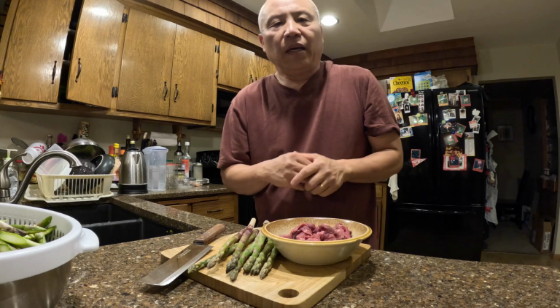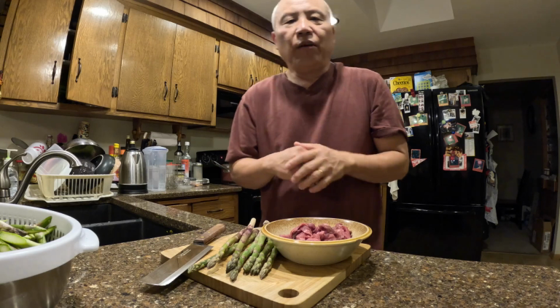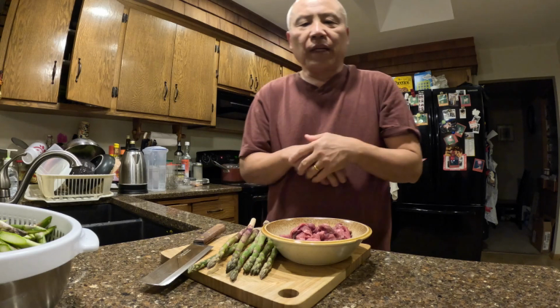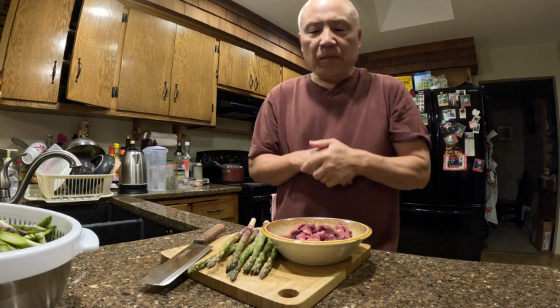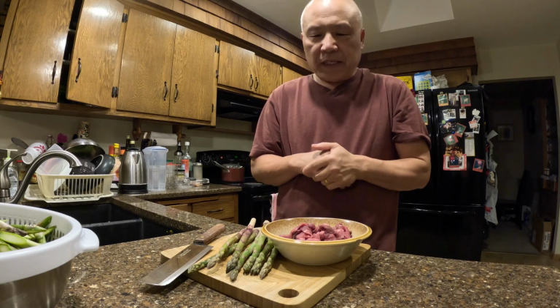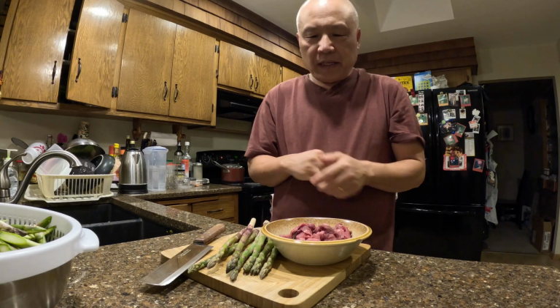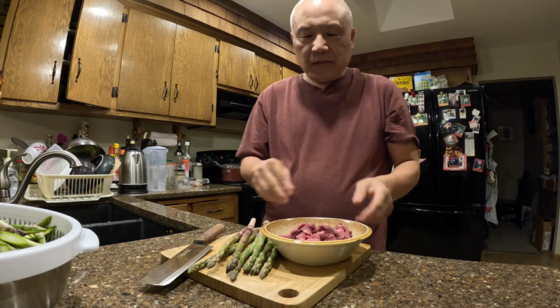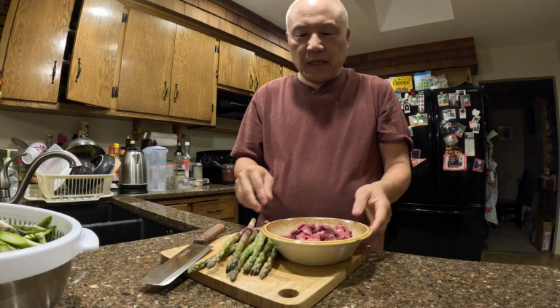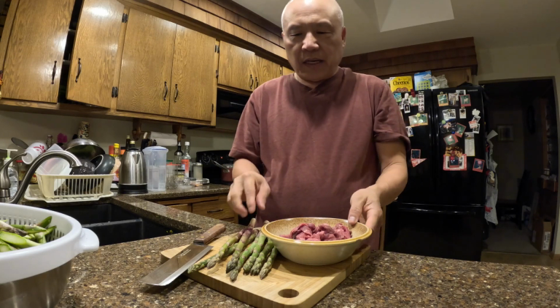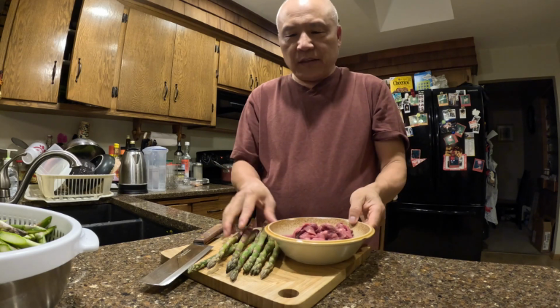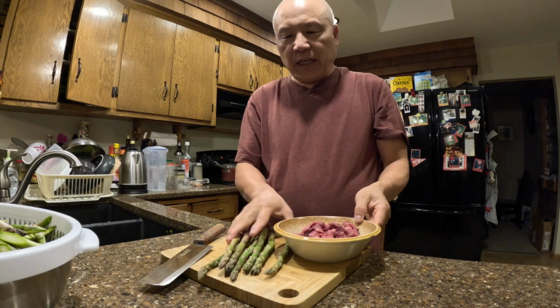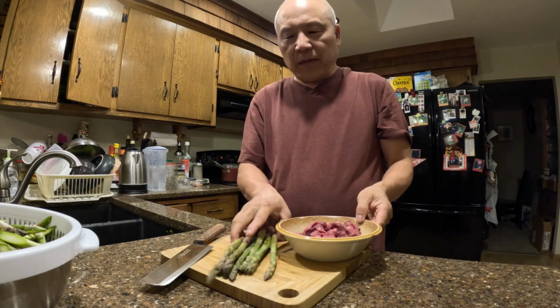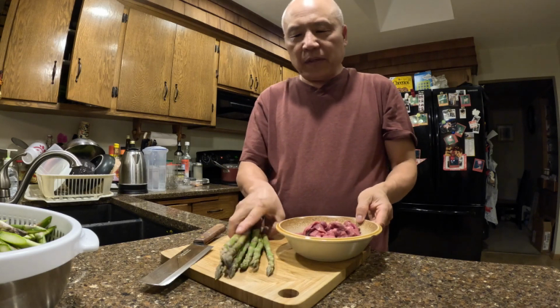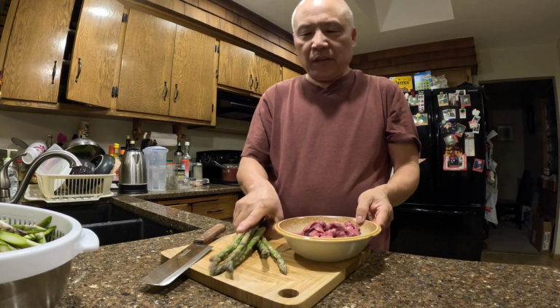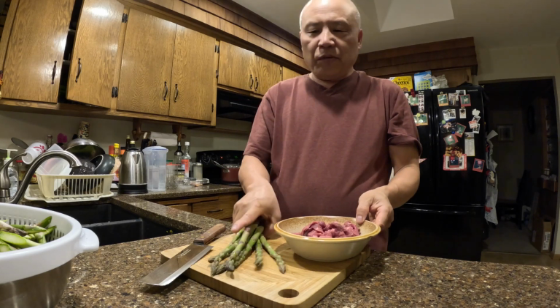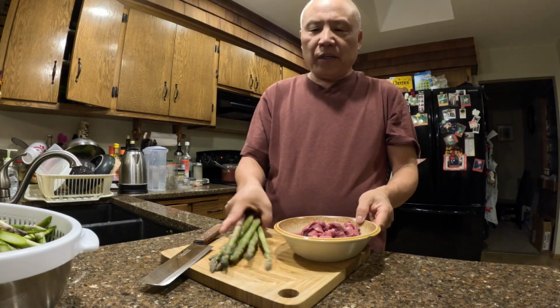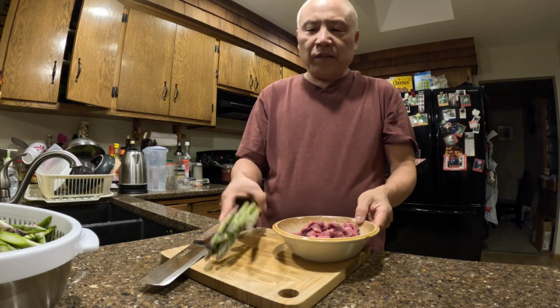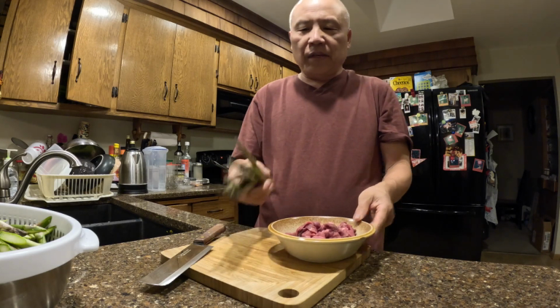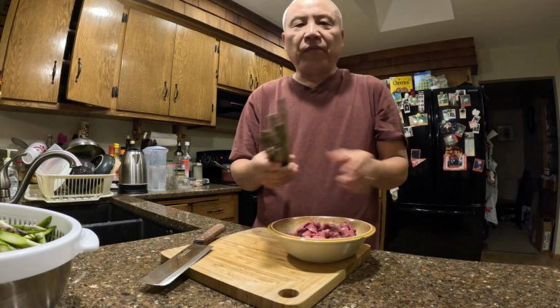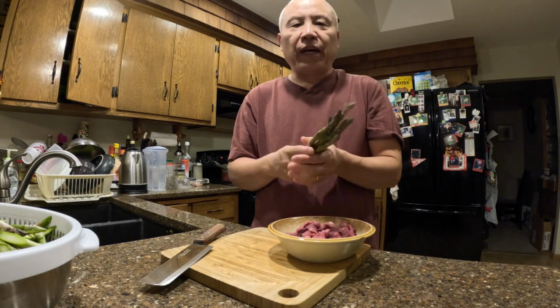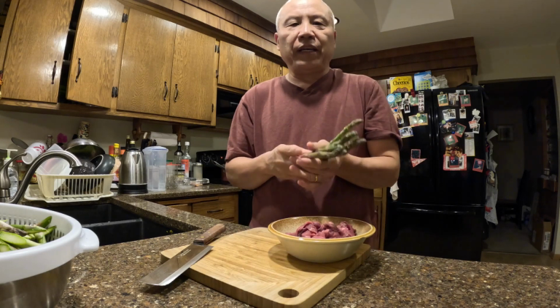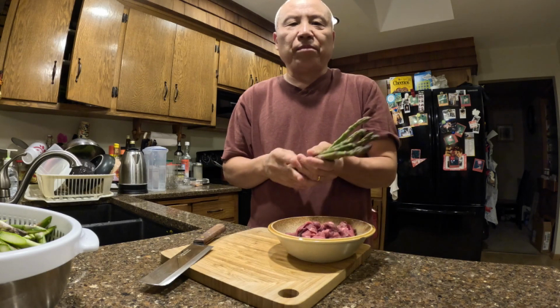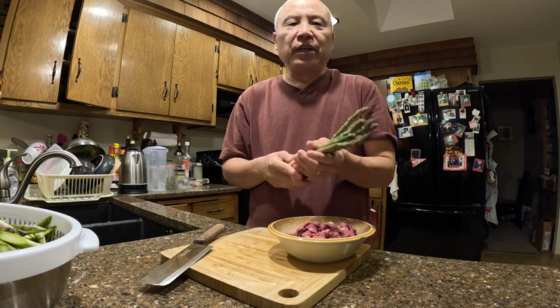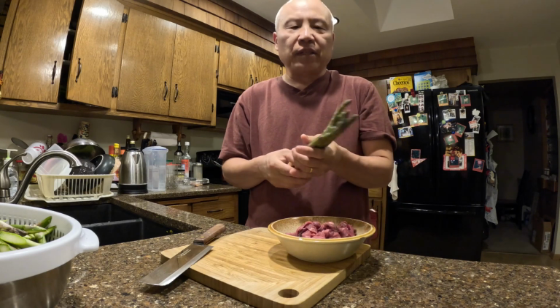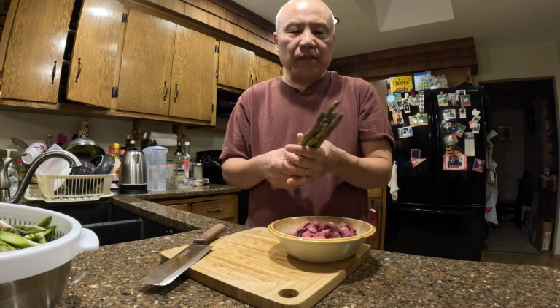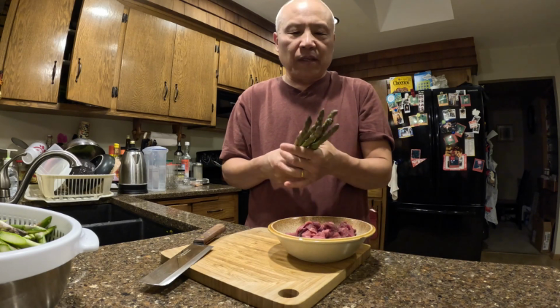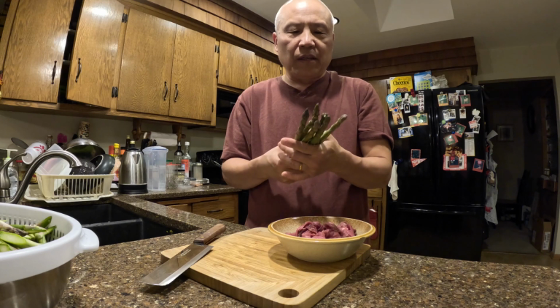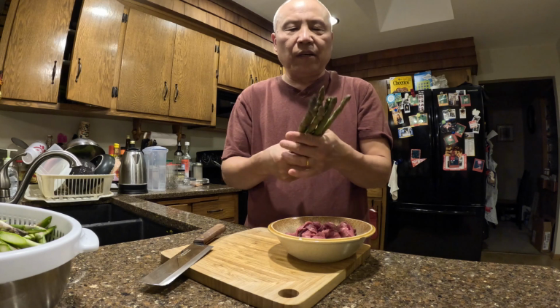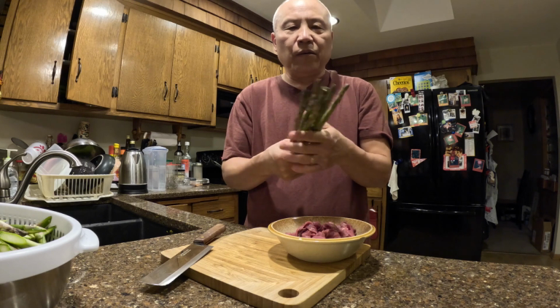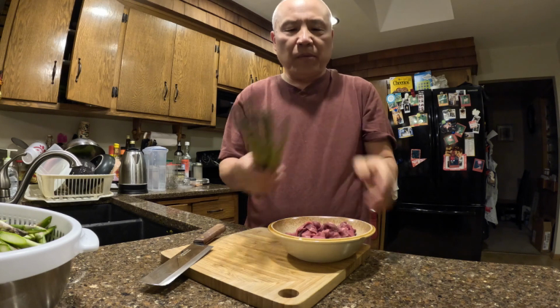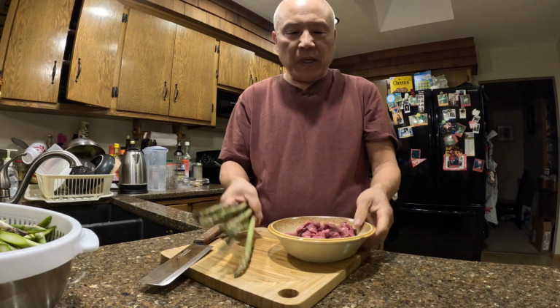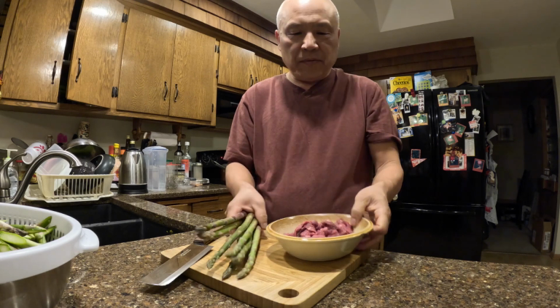Hello, welcome to my channel. Today I'm gonna do stir-fry asparagus with beef.